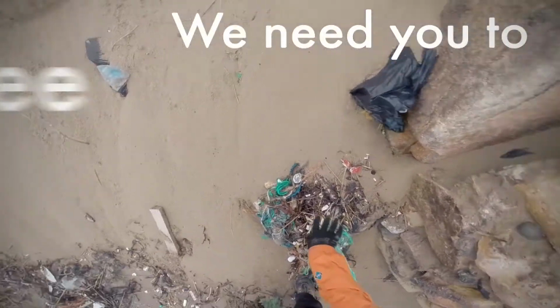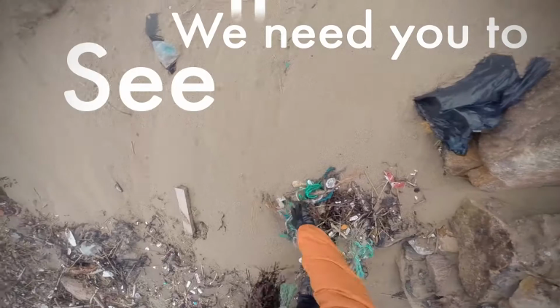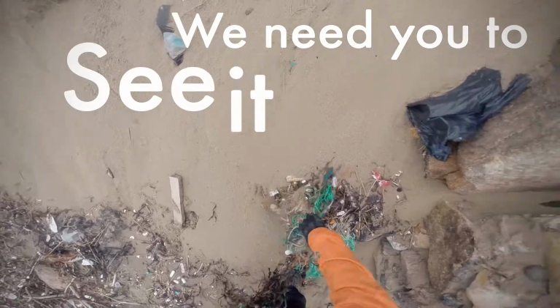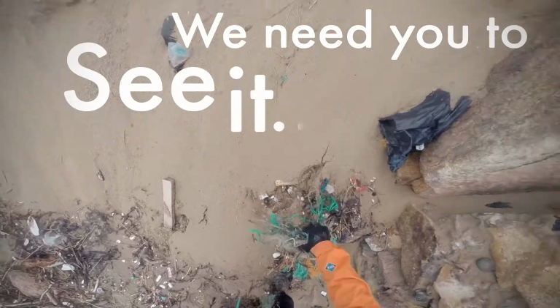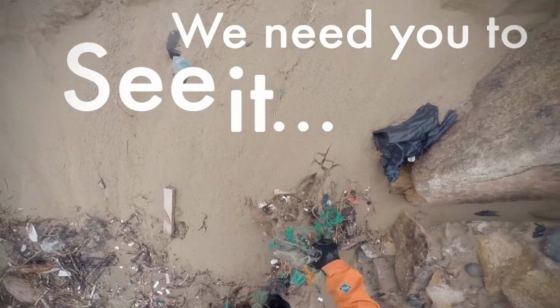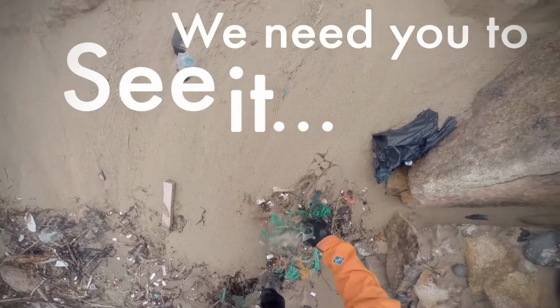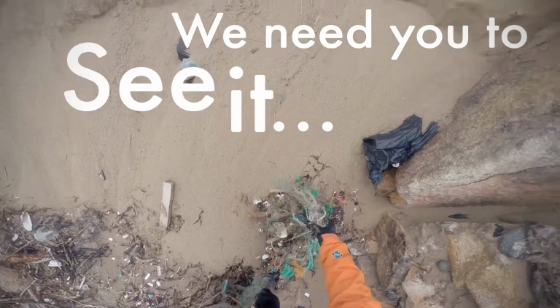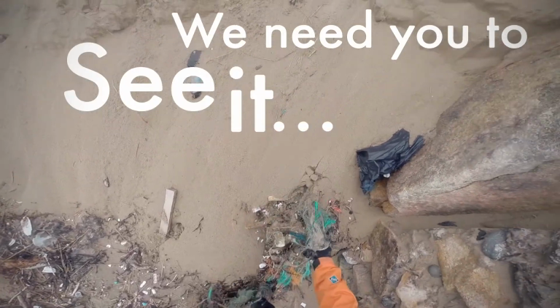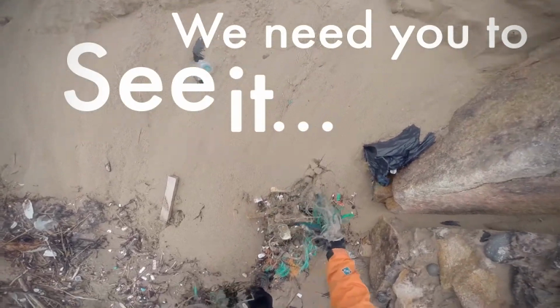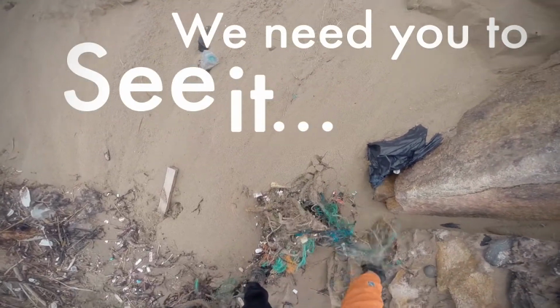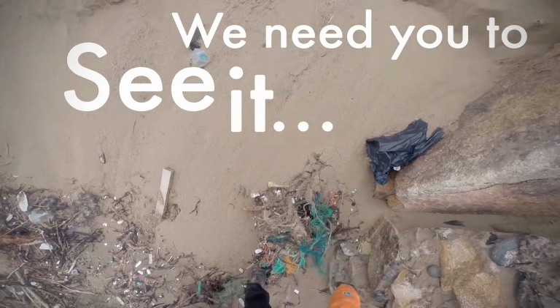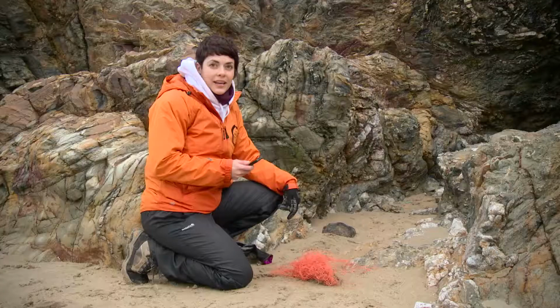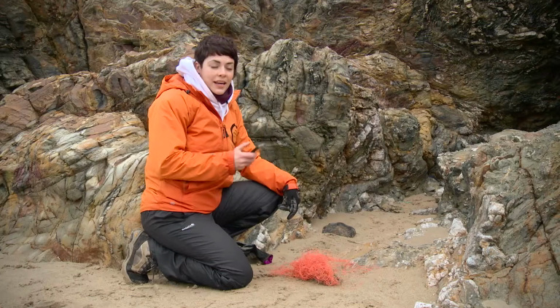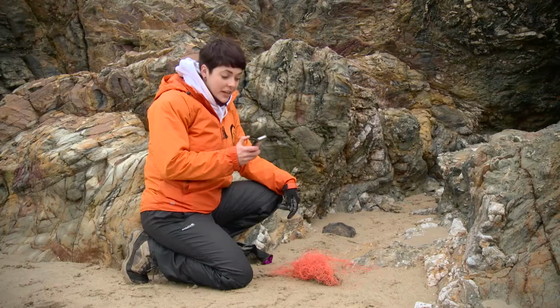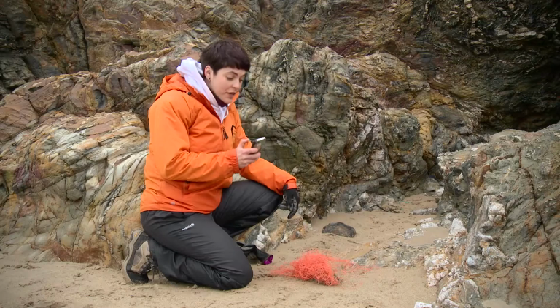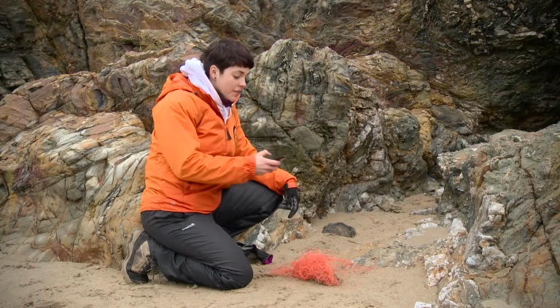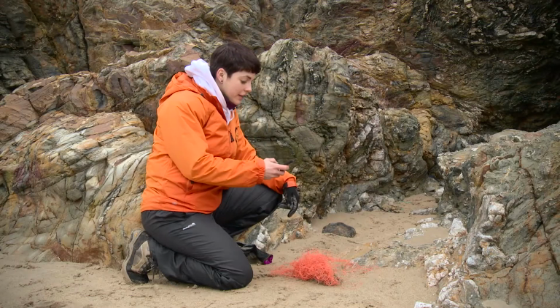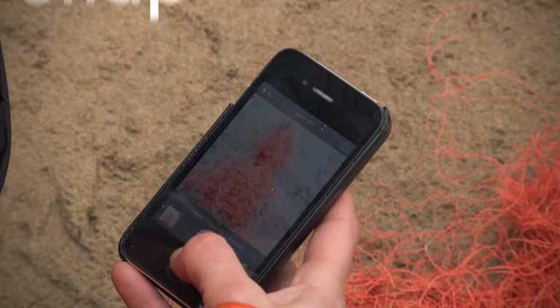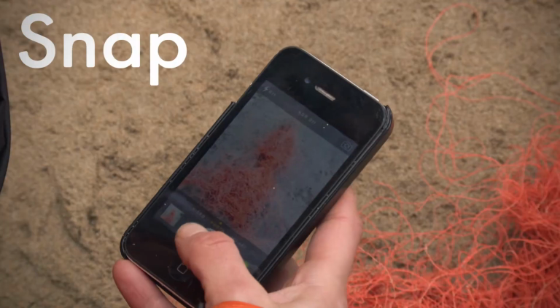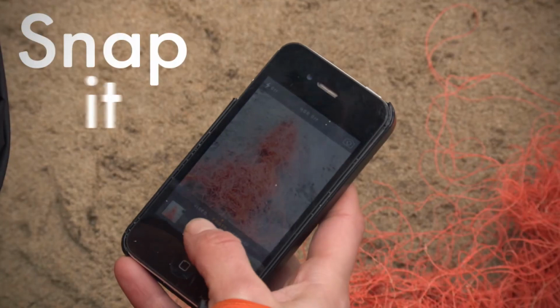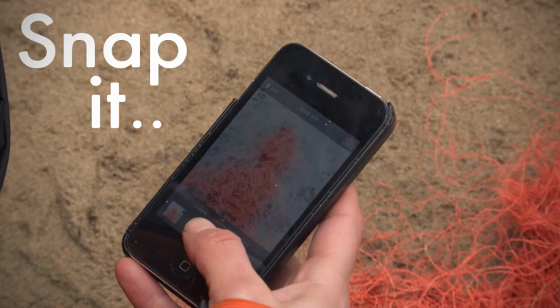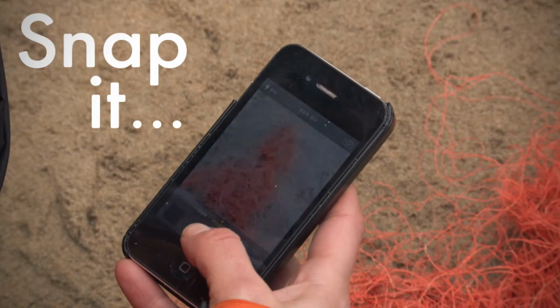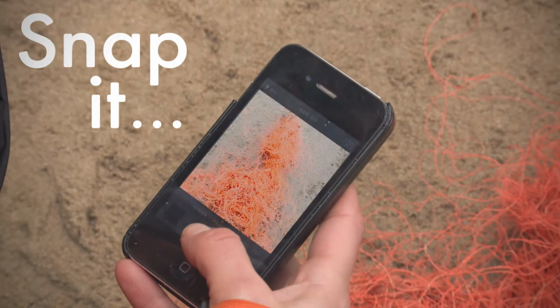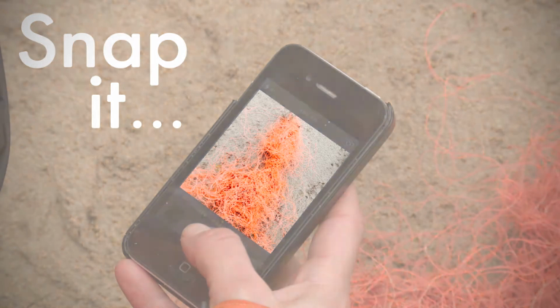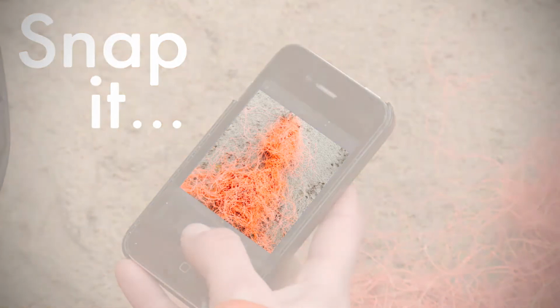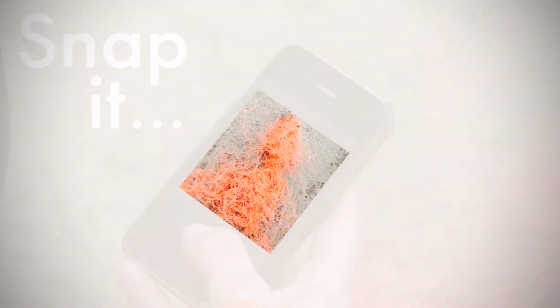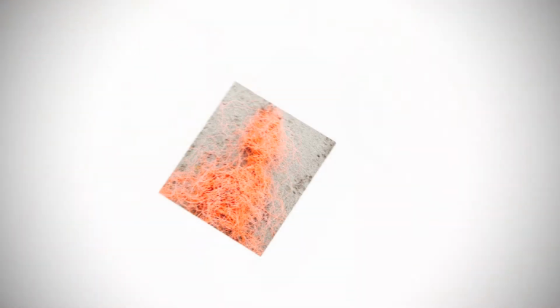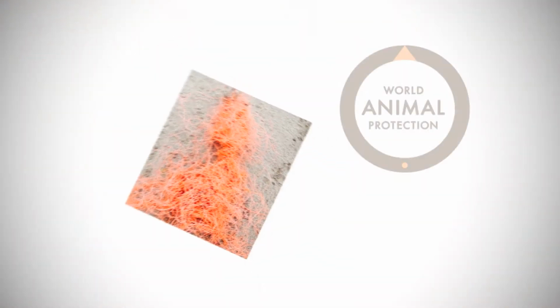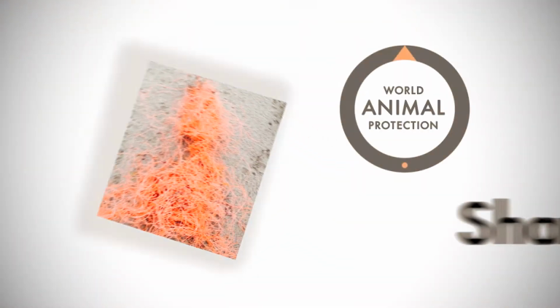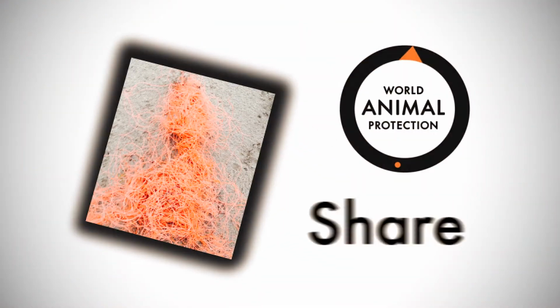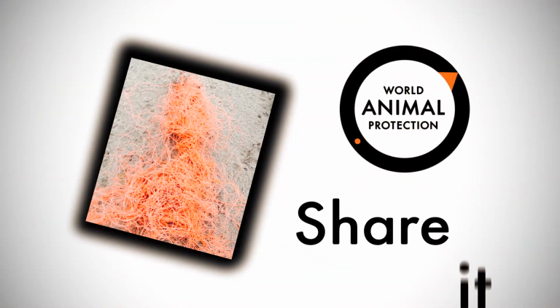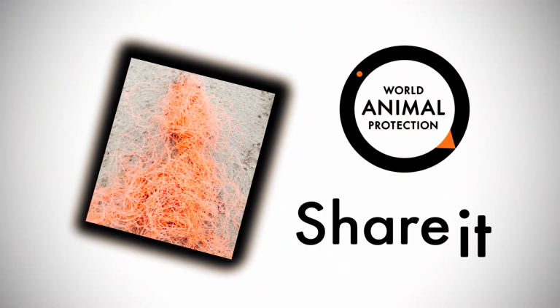So what we'd like you to do is, once you've got your ghost gear, take a photo of it and then share it with us on our SeaChange website.